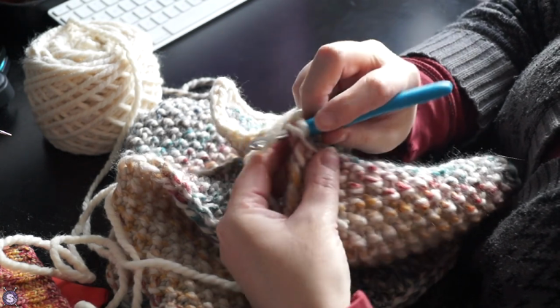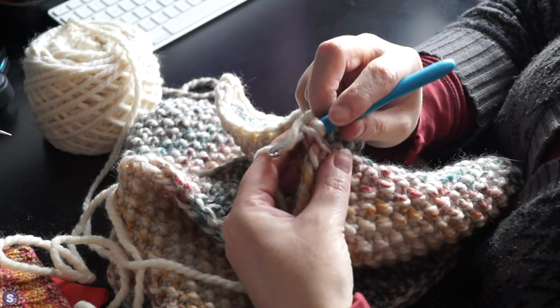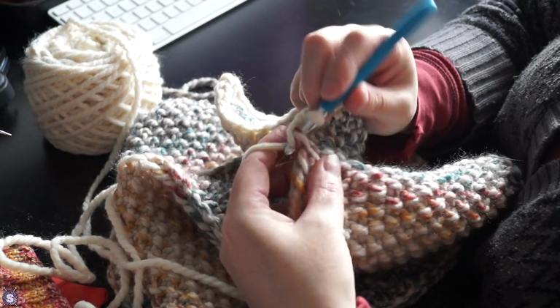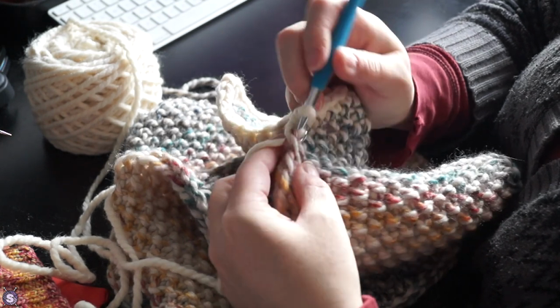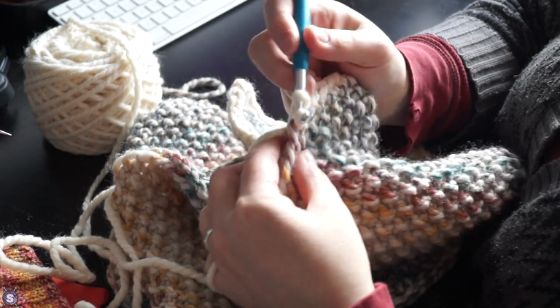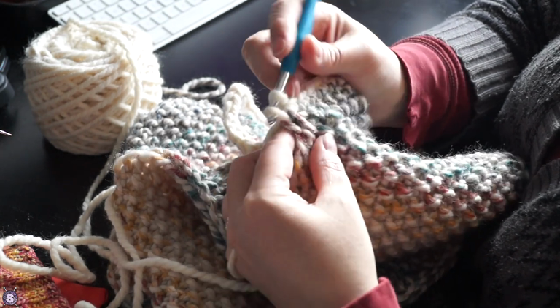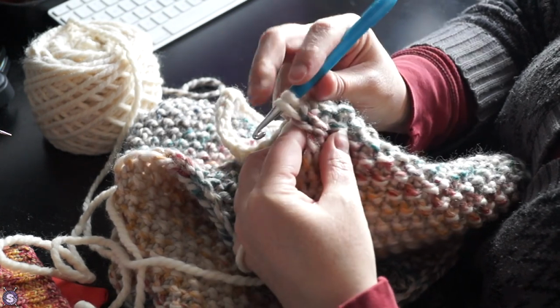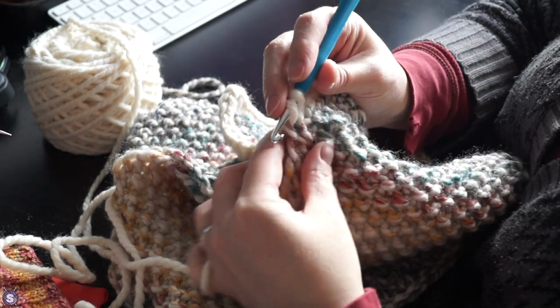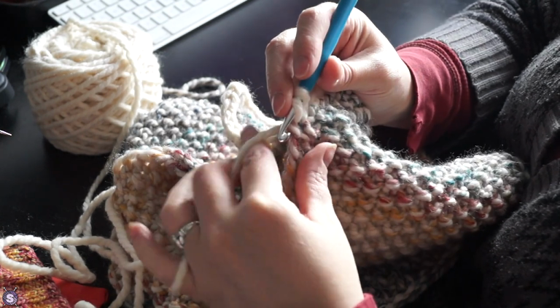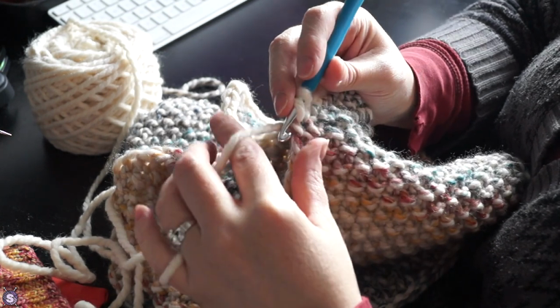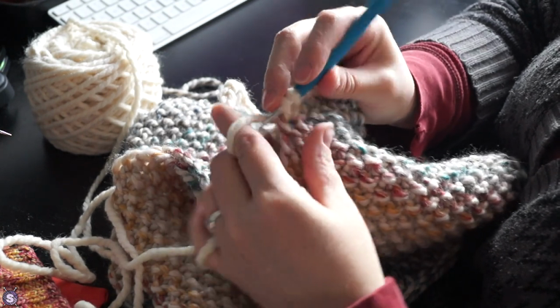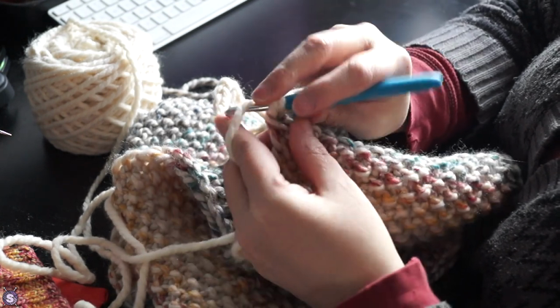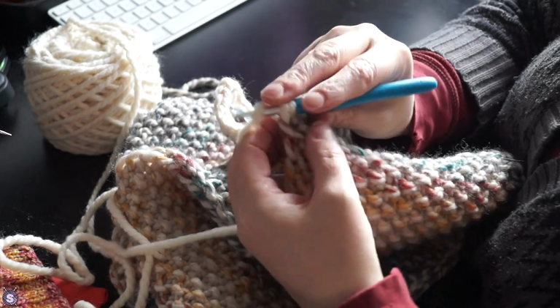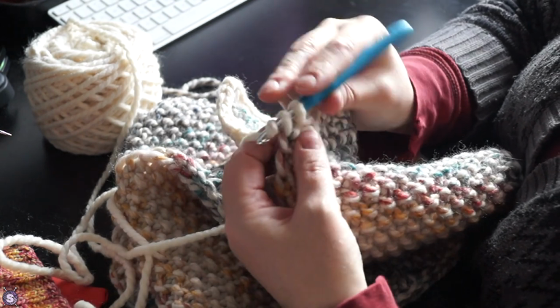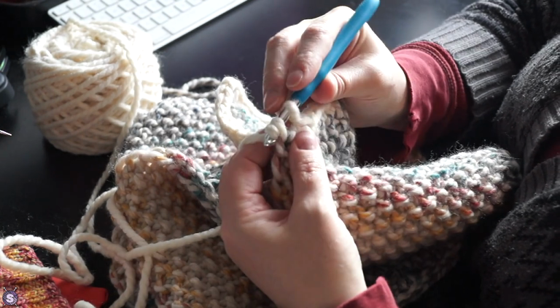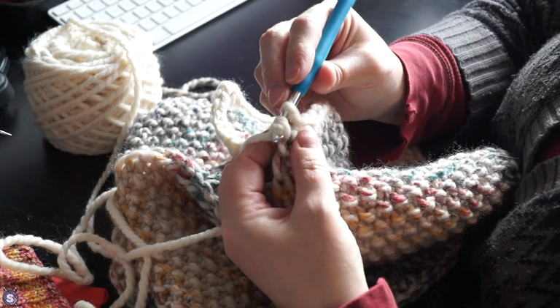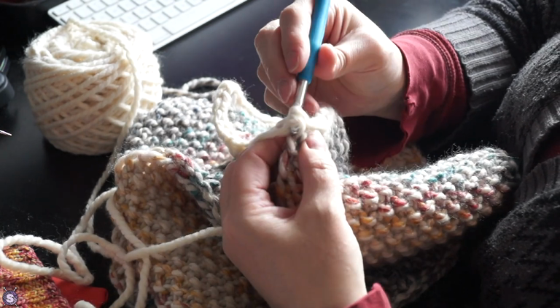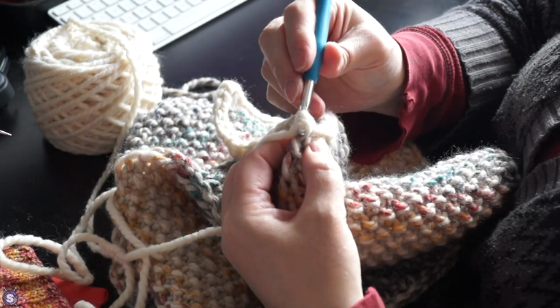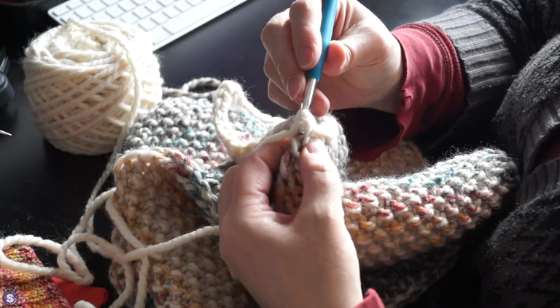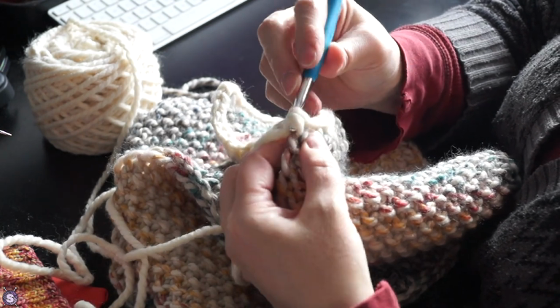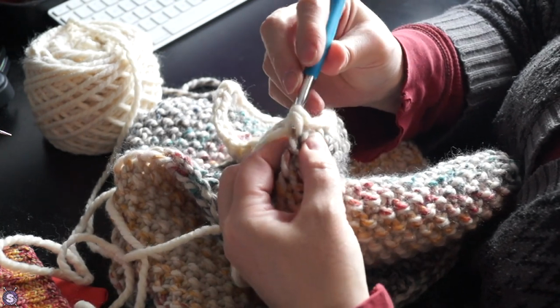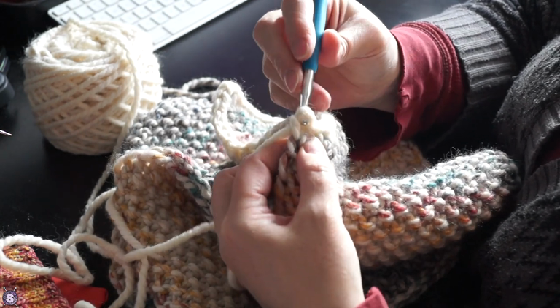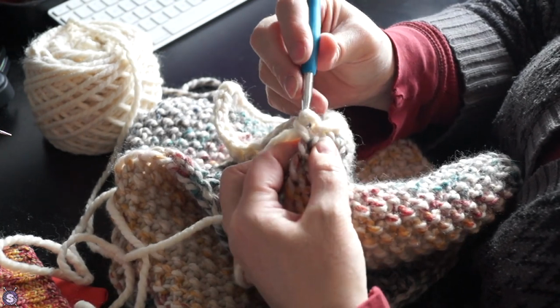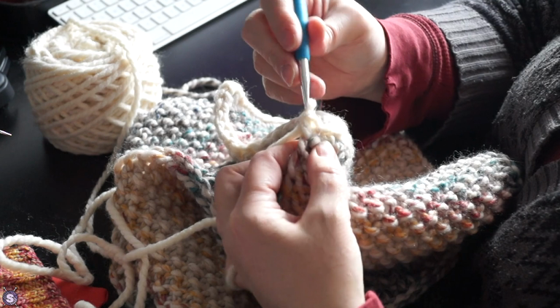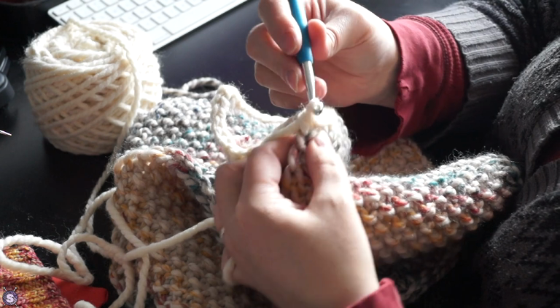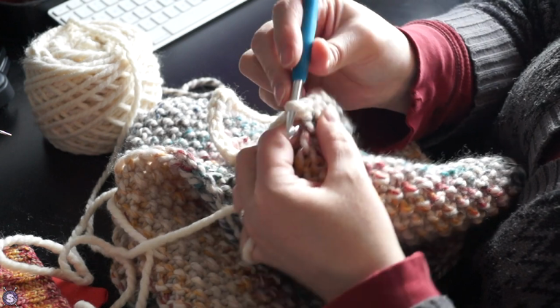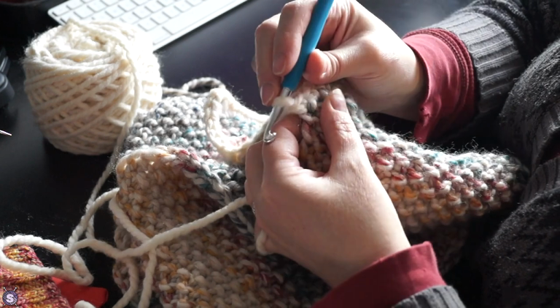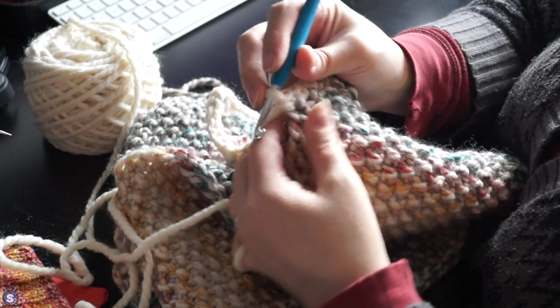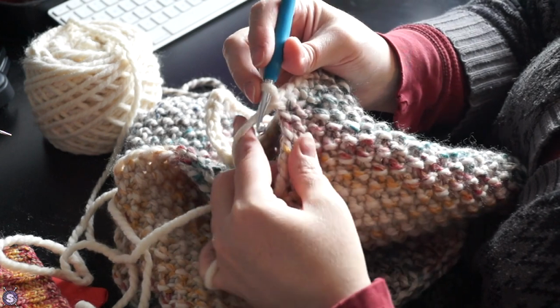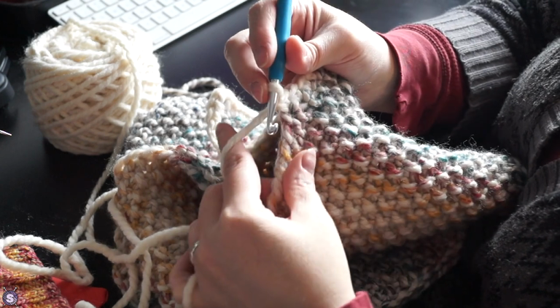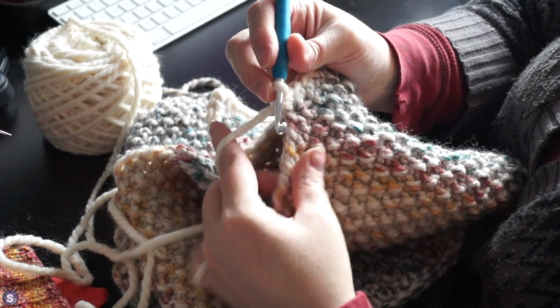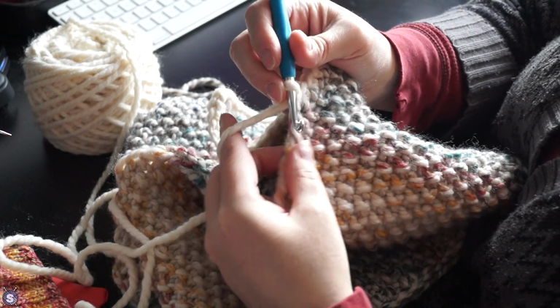Then I stitched the two sides together. I like the border — it just seems to add something.